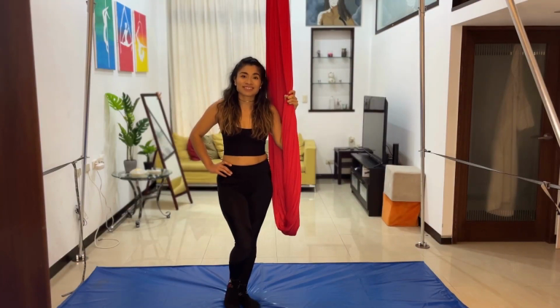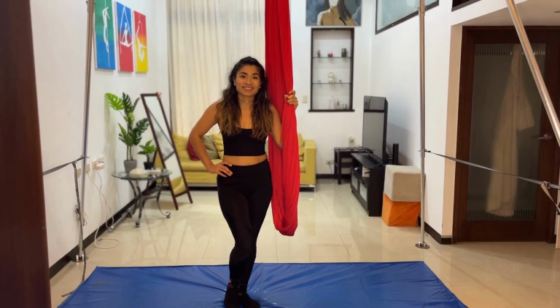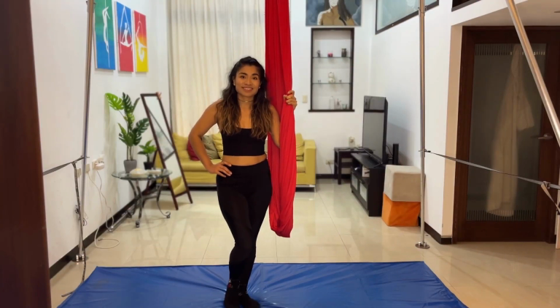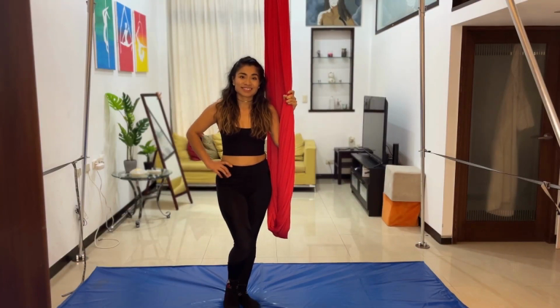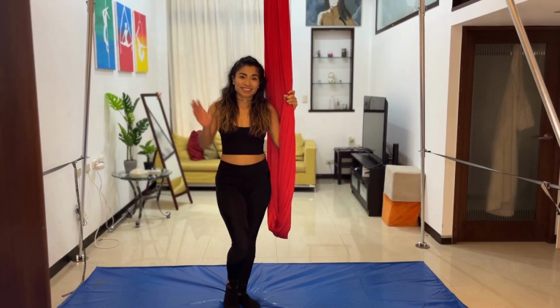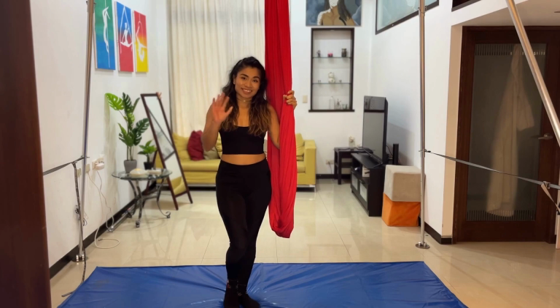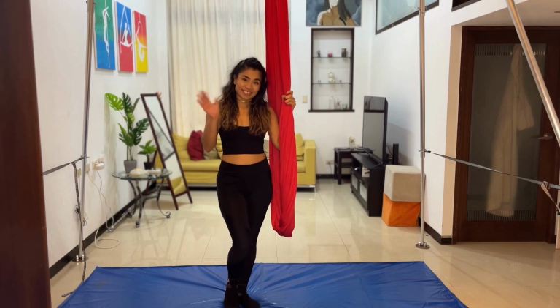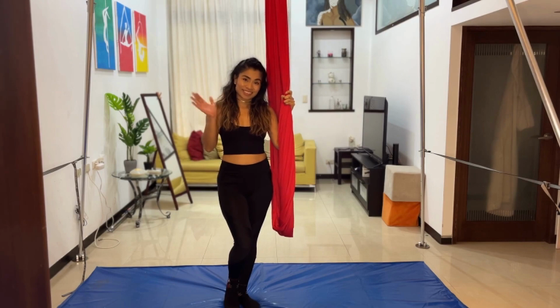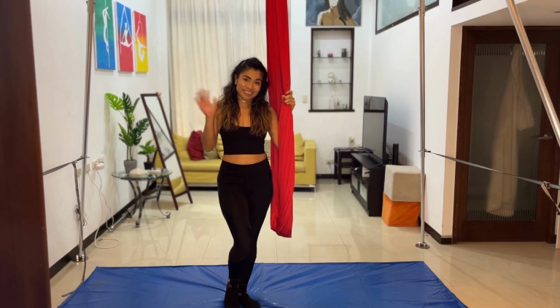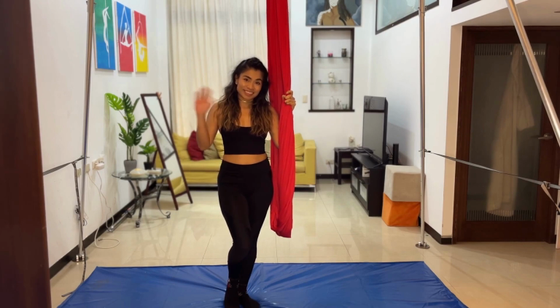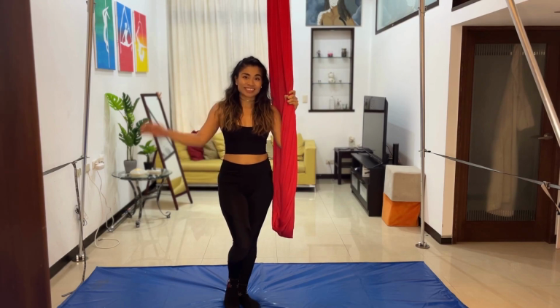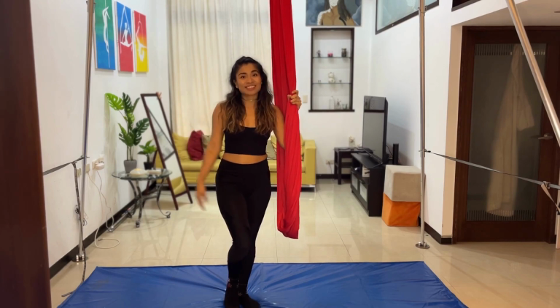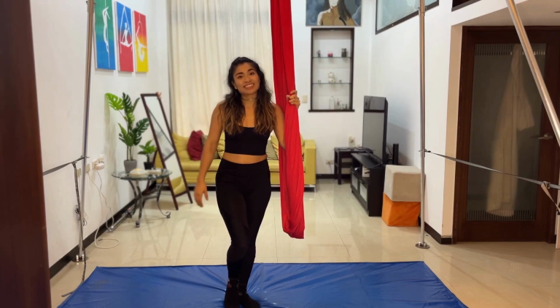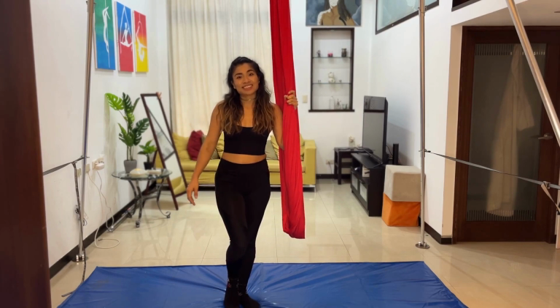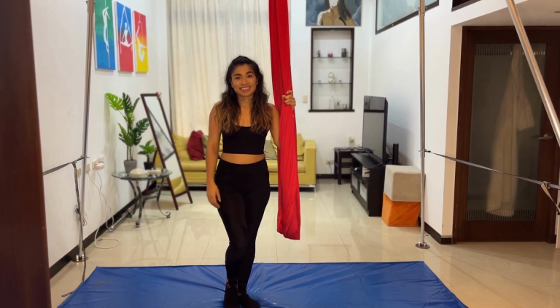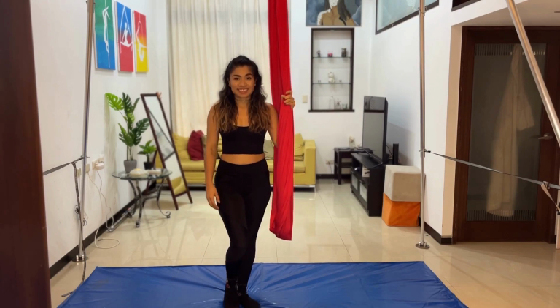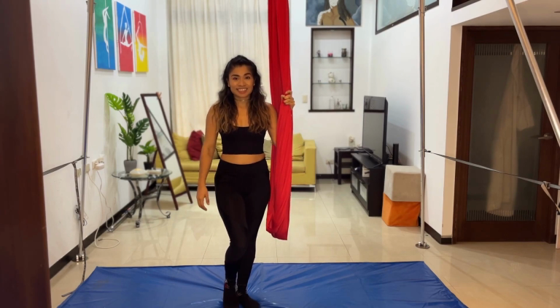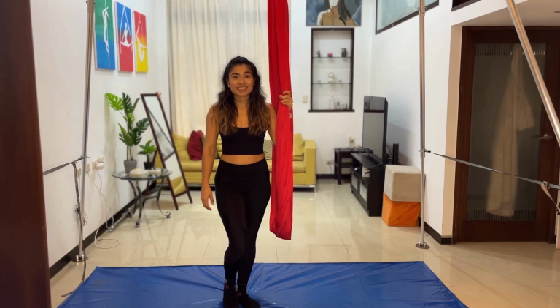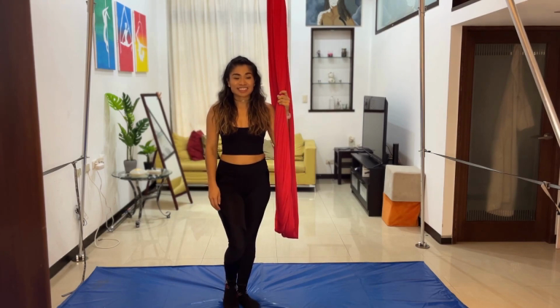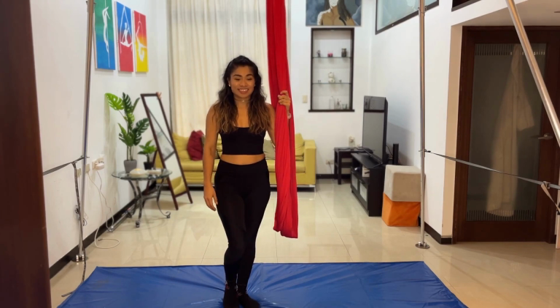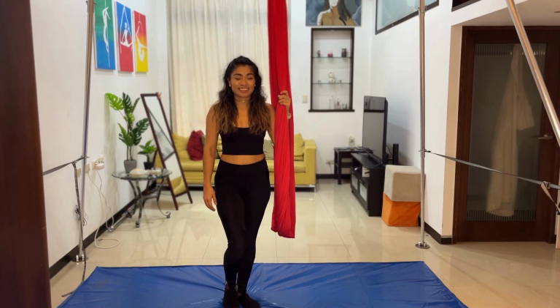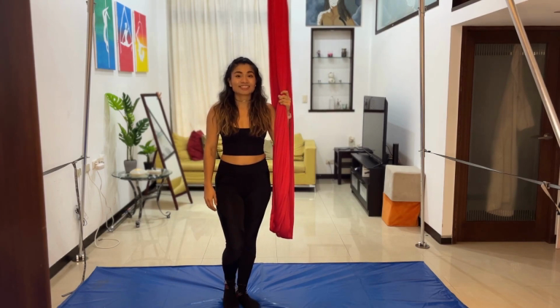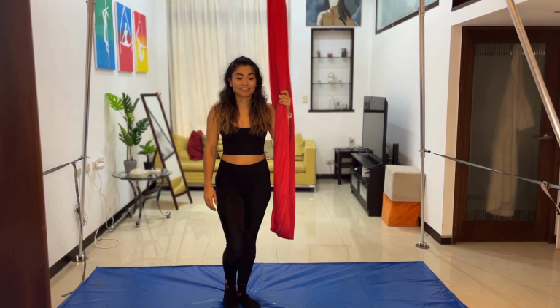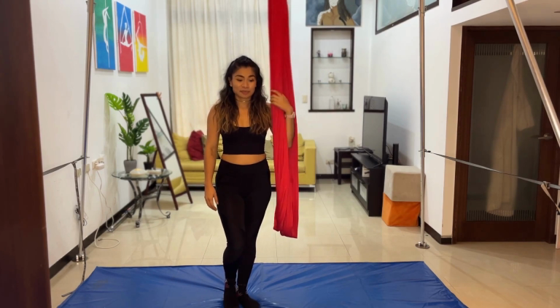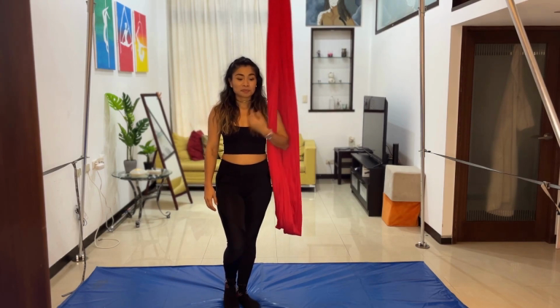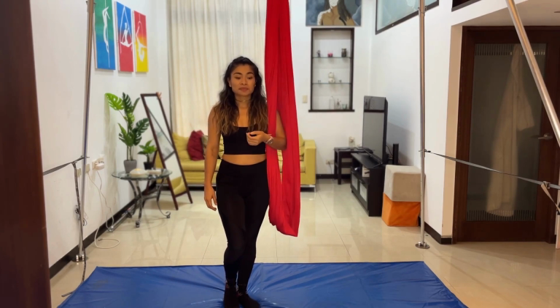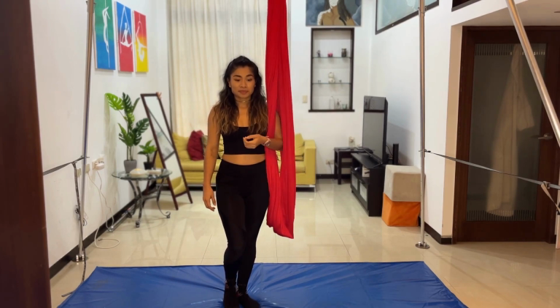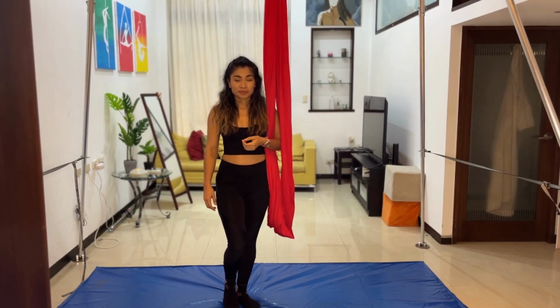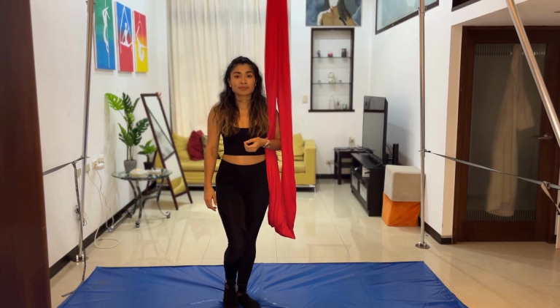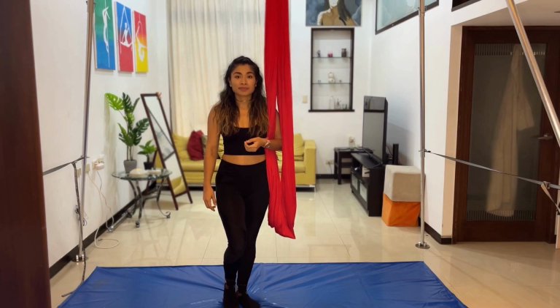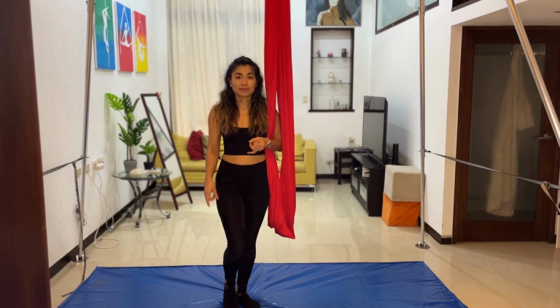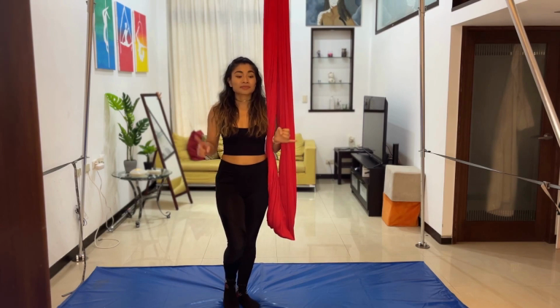Hey everyone, welcome back to our channel. And if you're new, welcome. On this channel, we break down aerial tricks and routines for you to try at home.